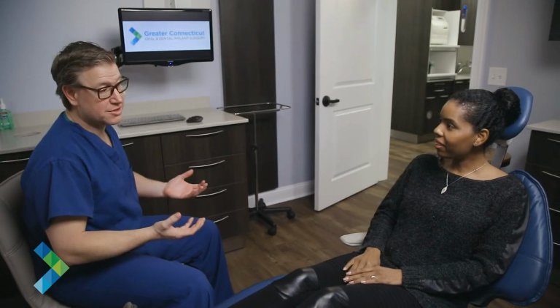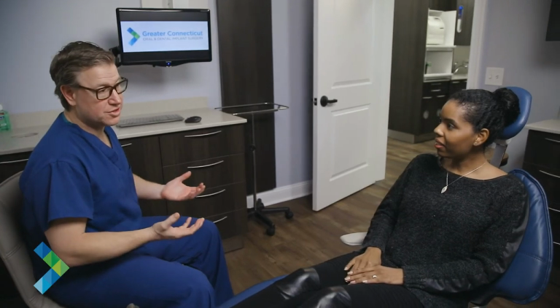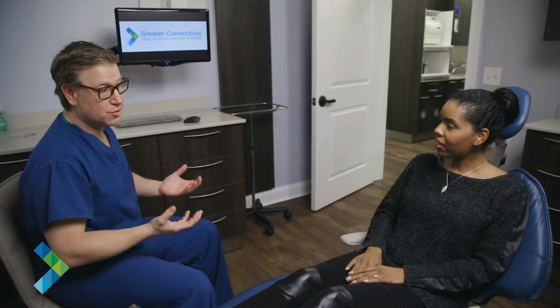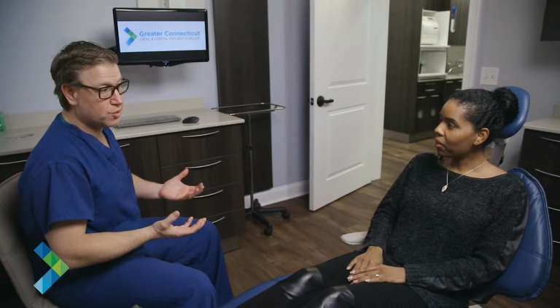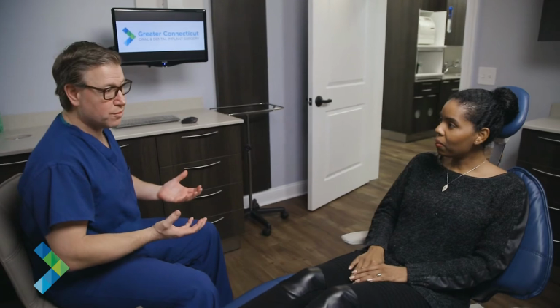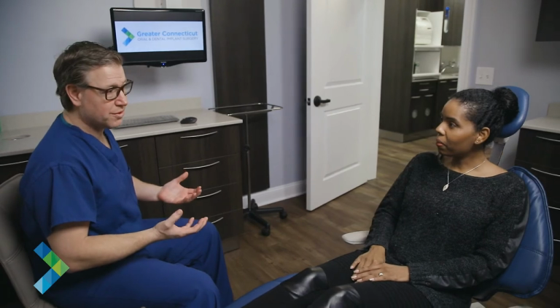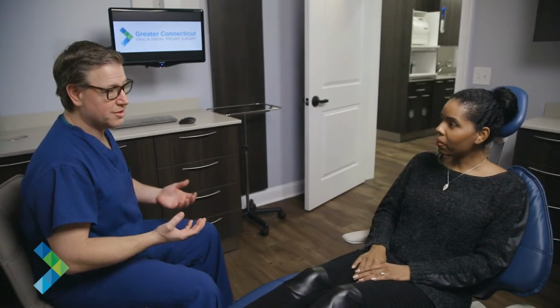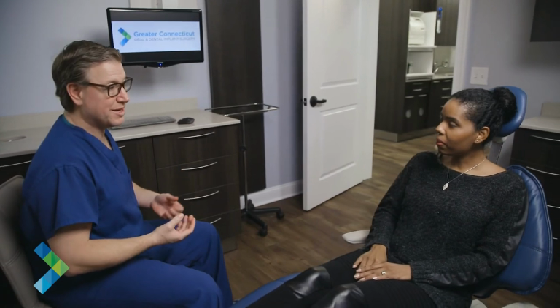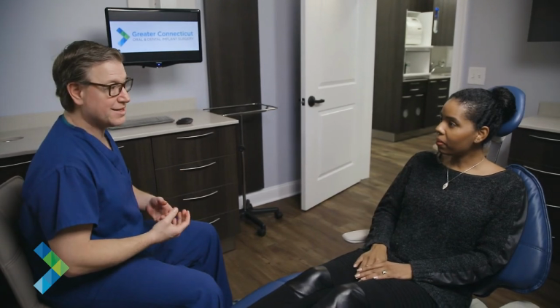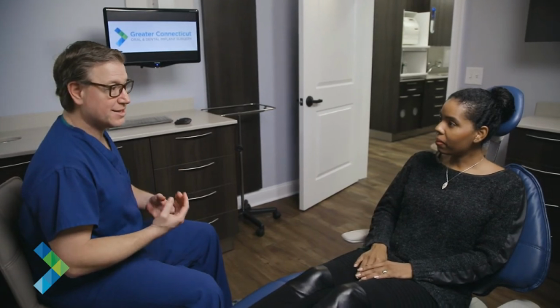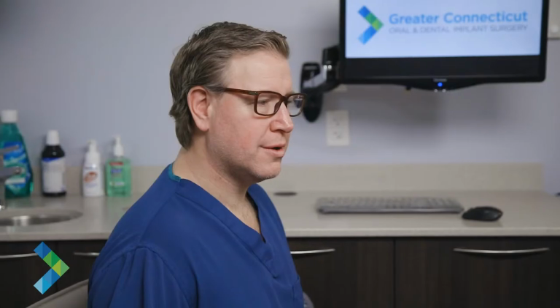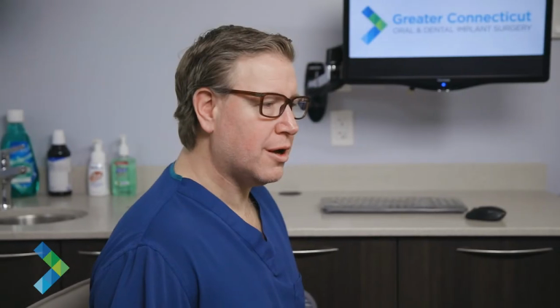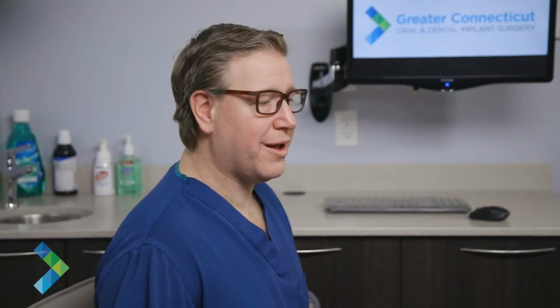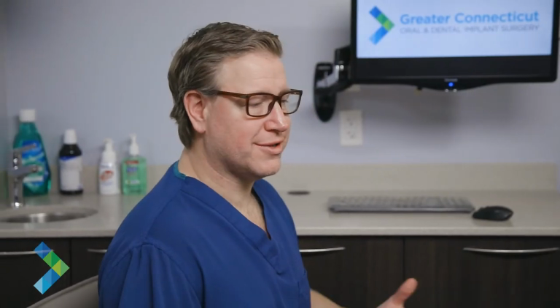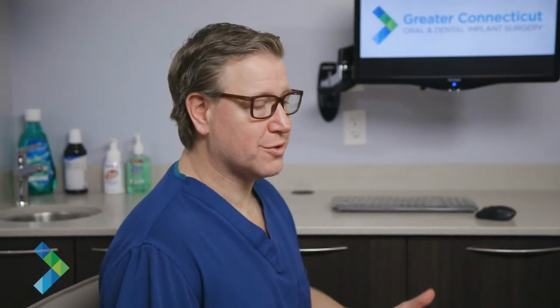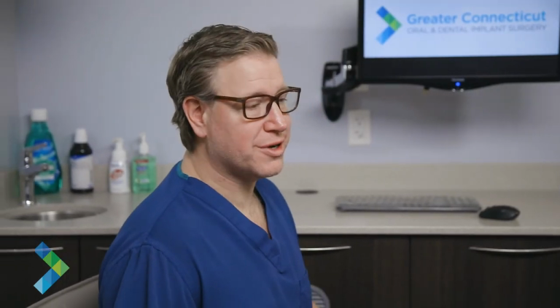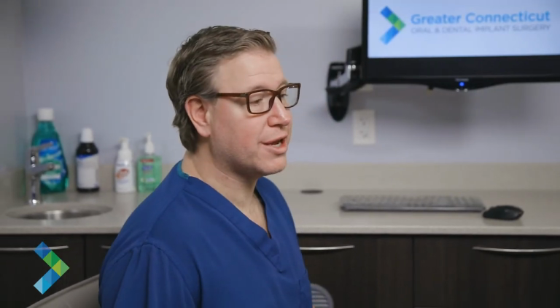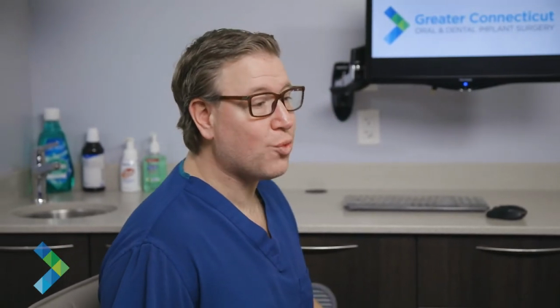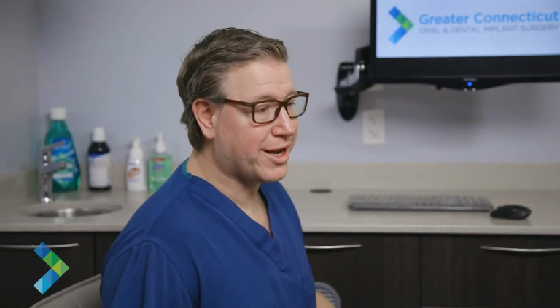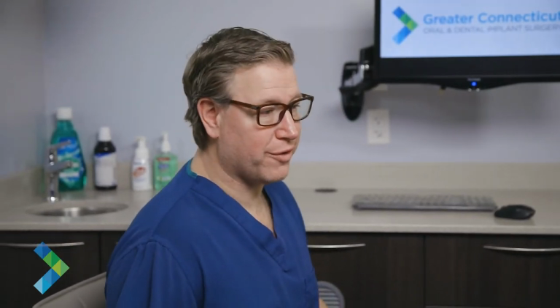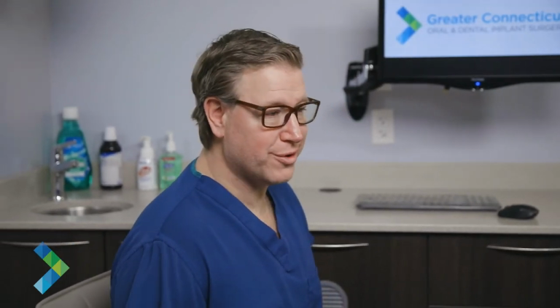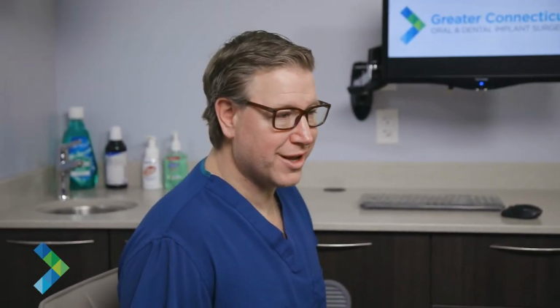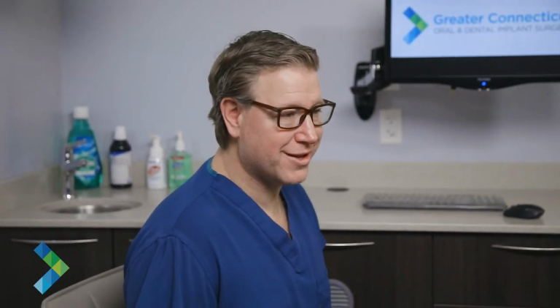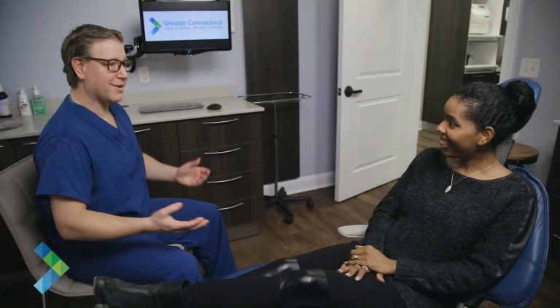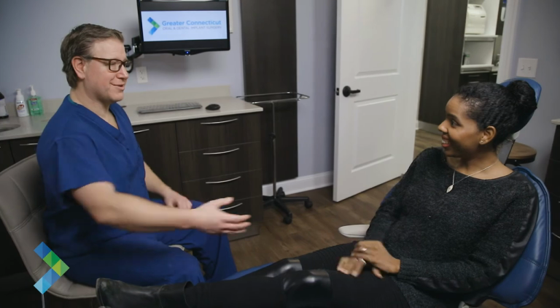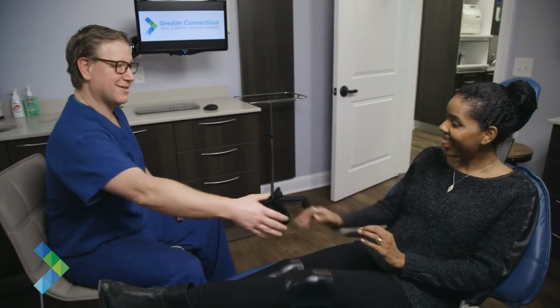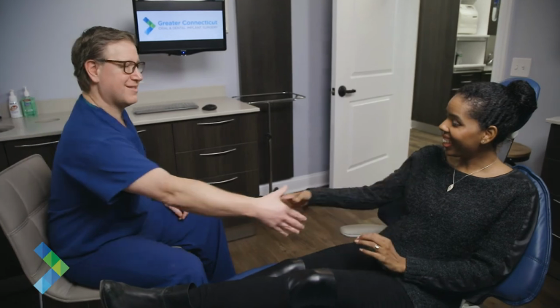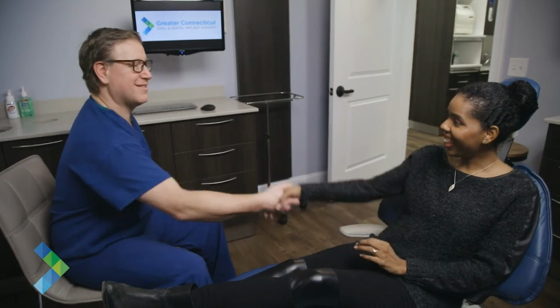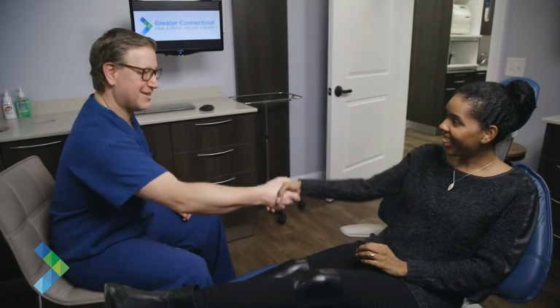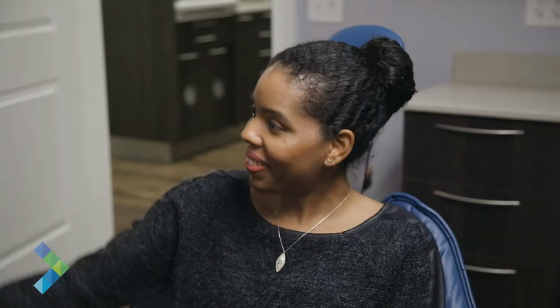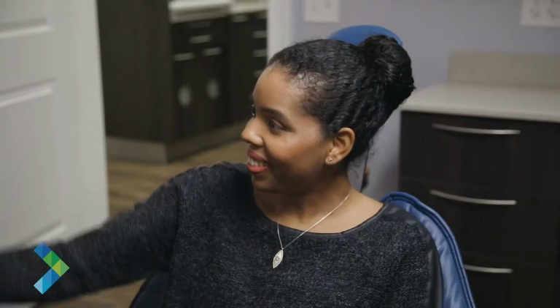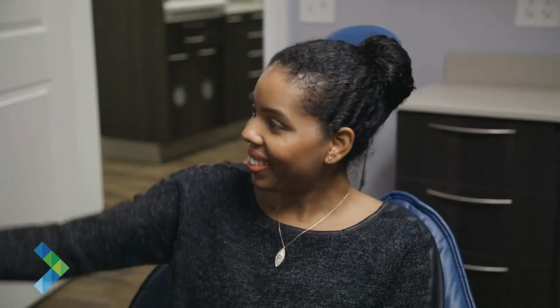During your initial consultation, we will discuss all your options, preferences, and current oral health to develop a customized treatment plan to restore your teeth, smile, and oral health.